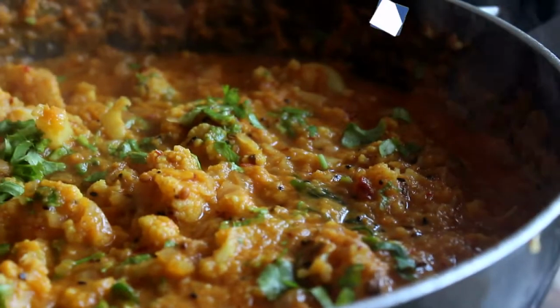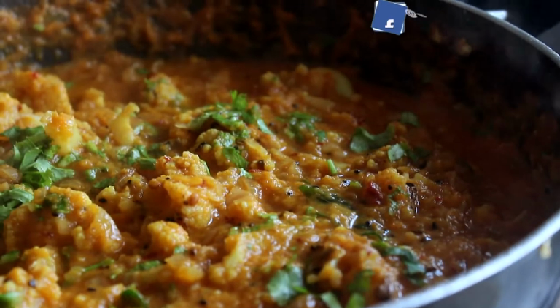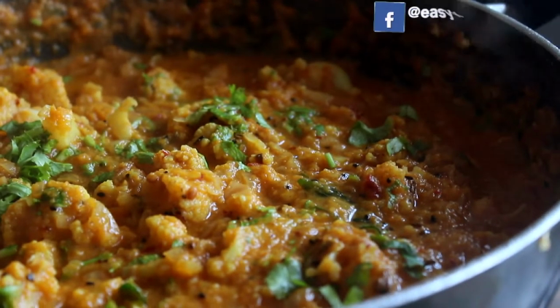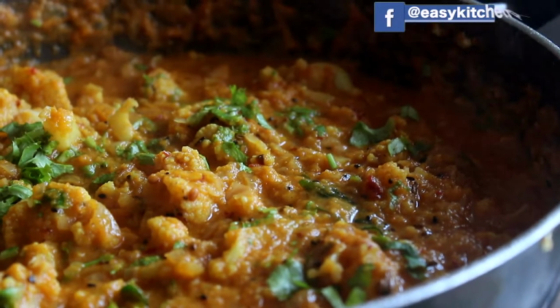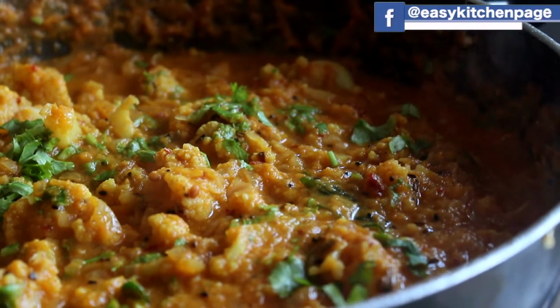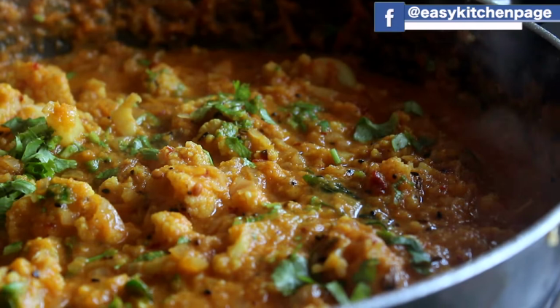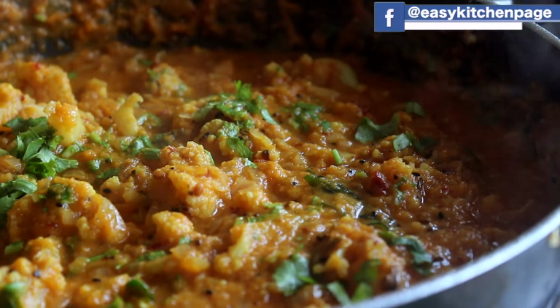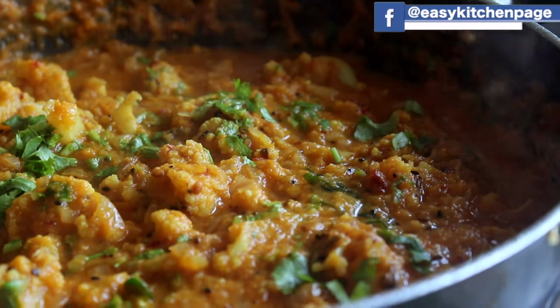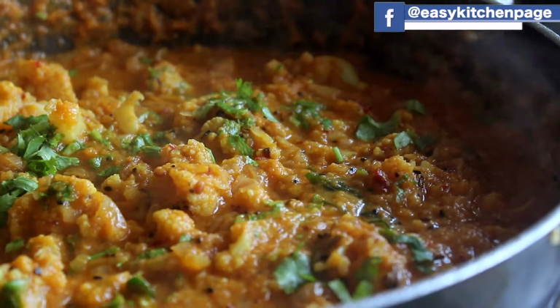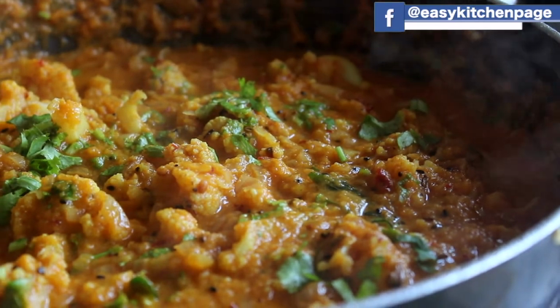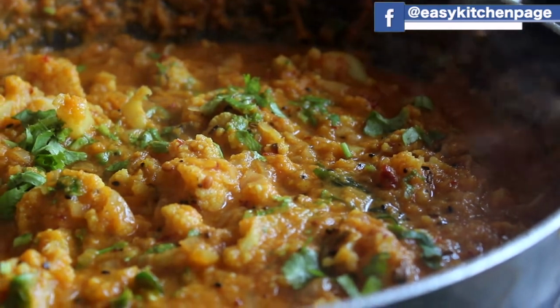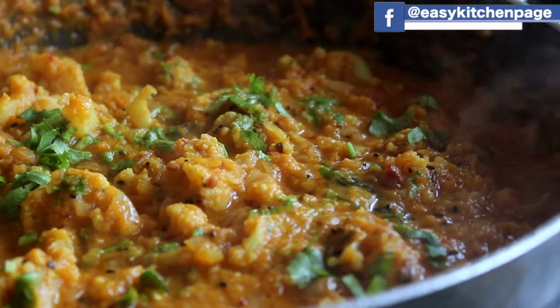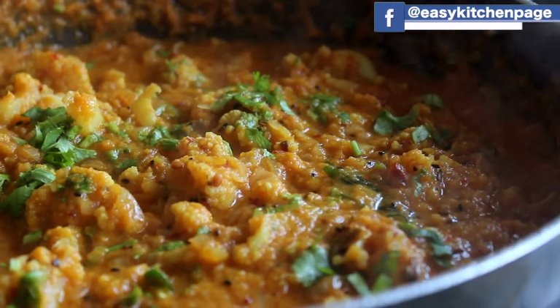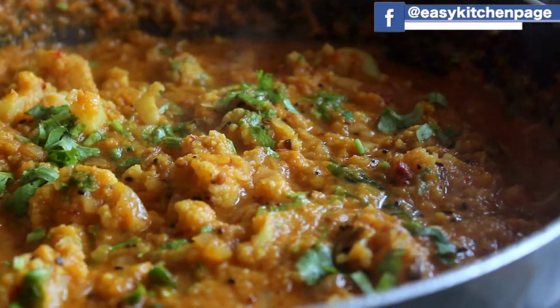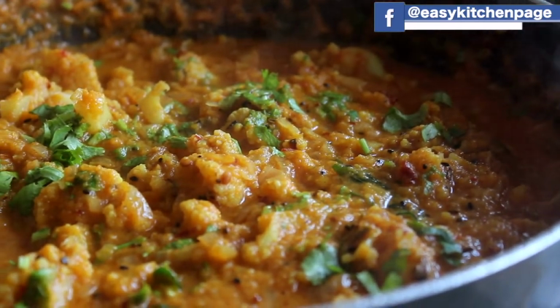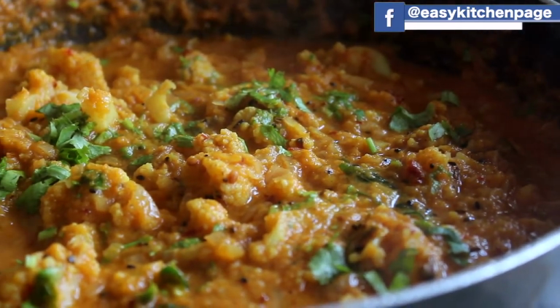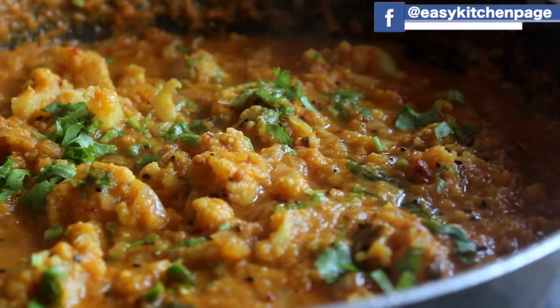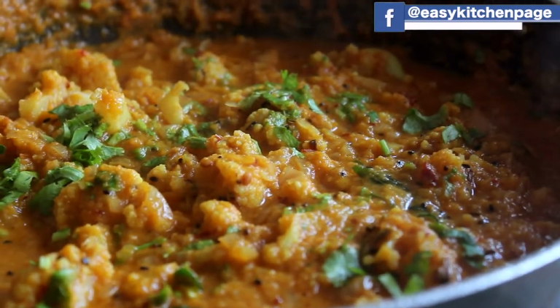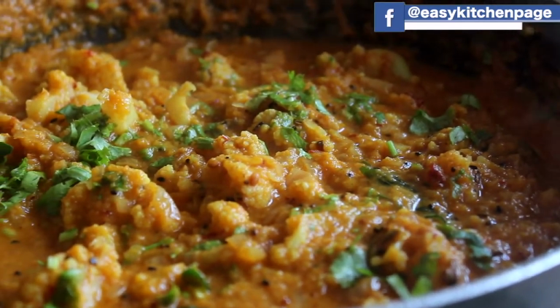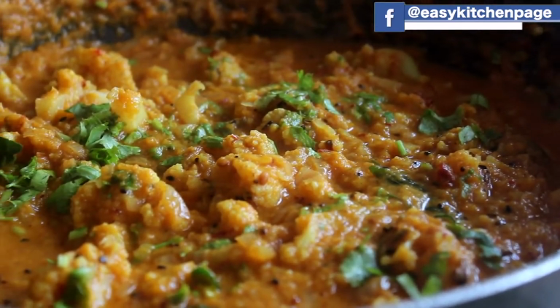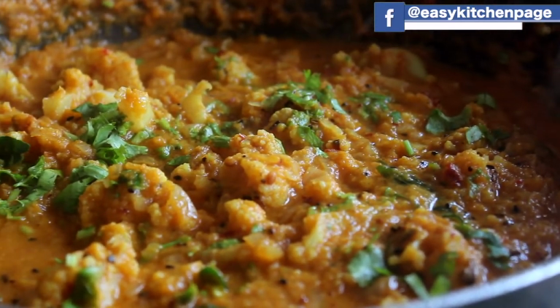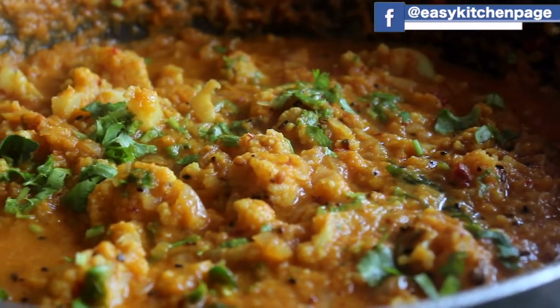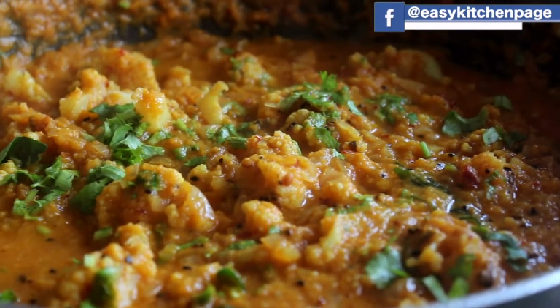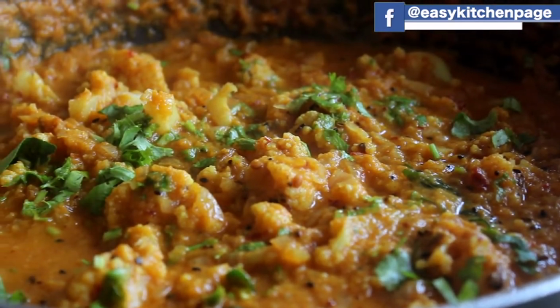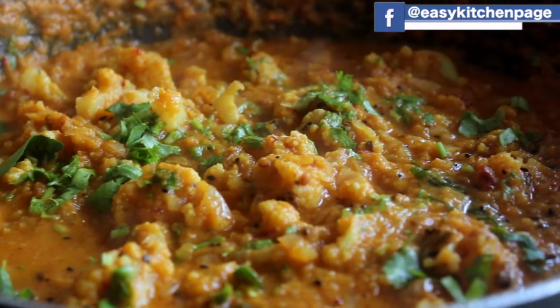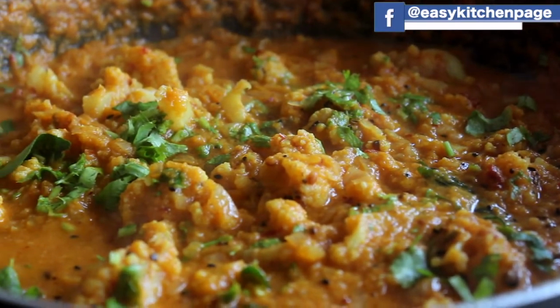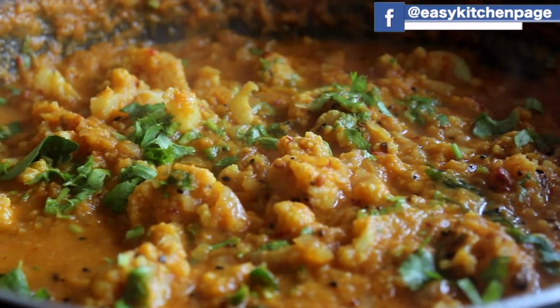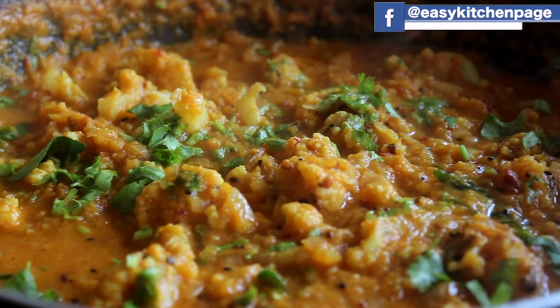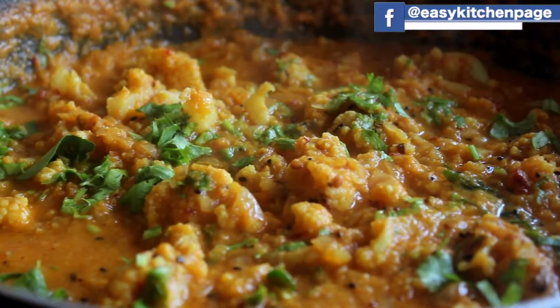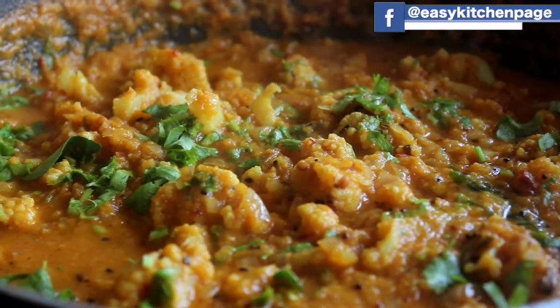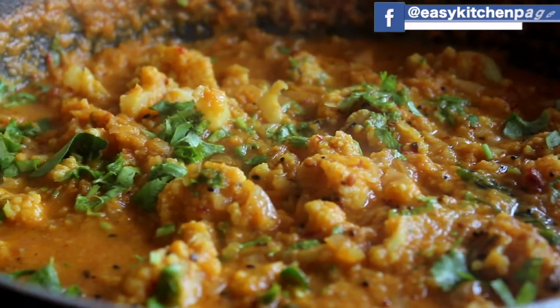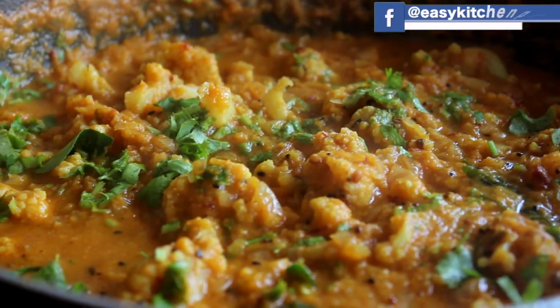Welcome back to EZ Kitchen. In EZ Kitchen, we will see how the cauliflower dish is made.